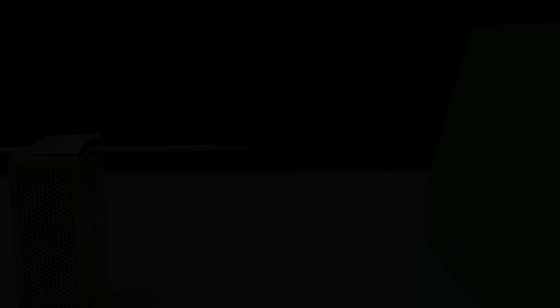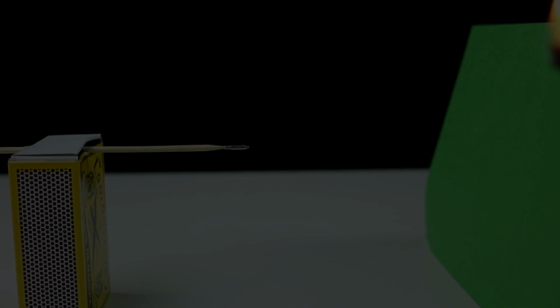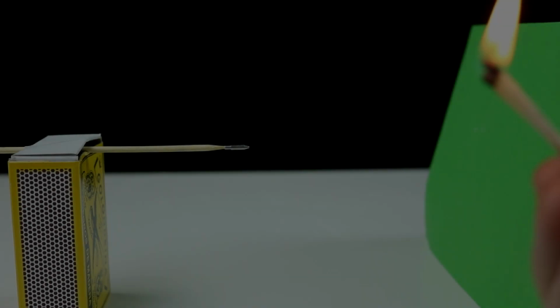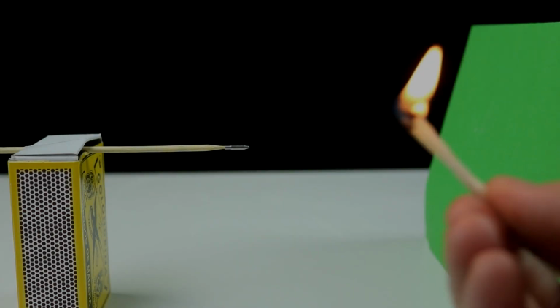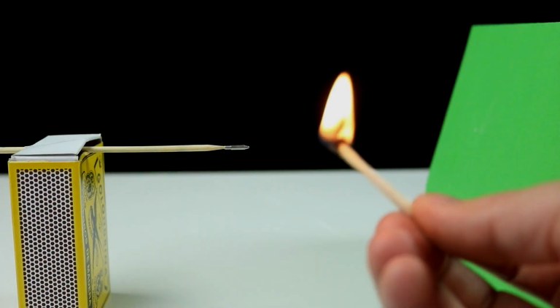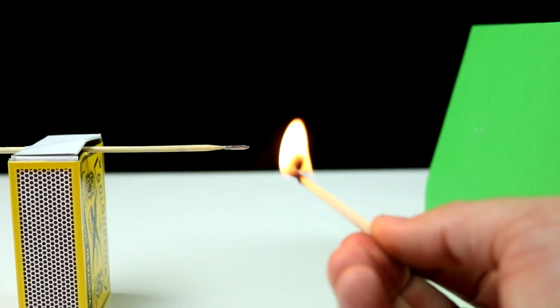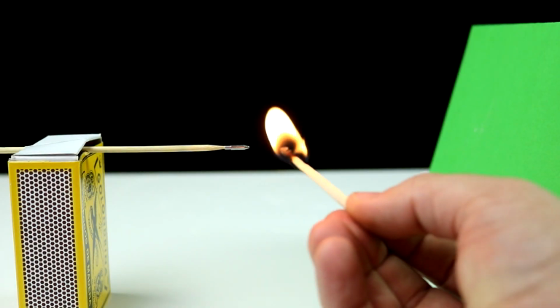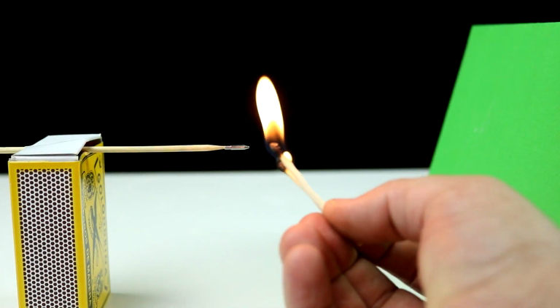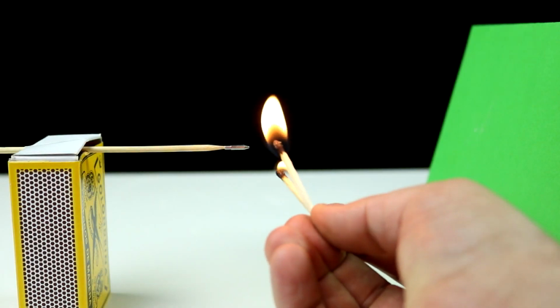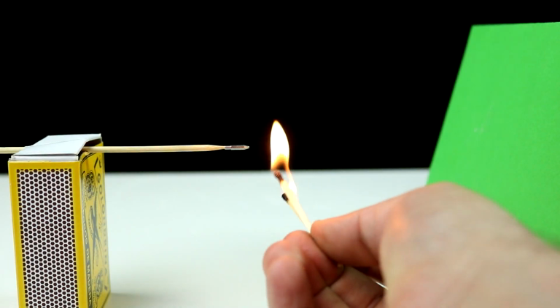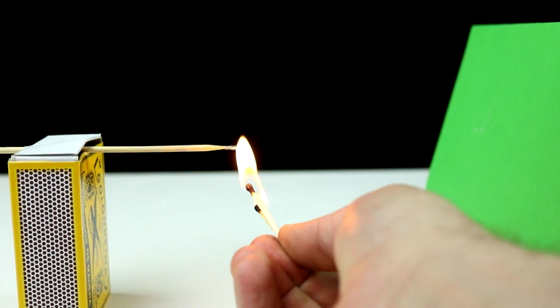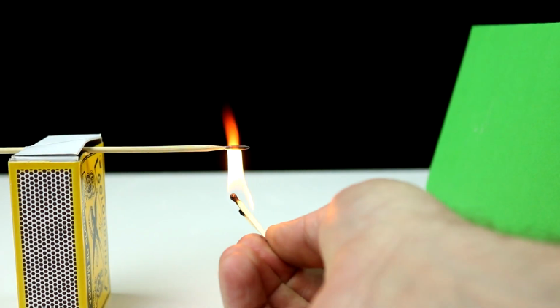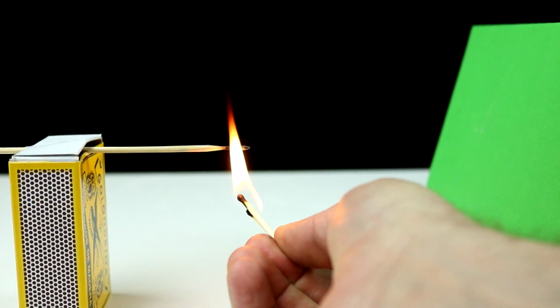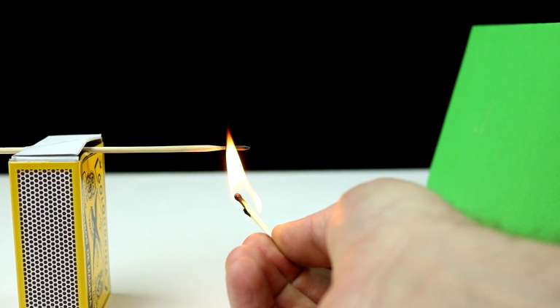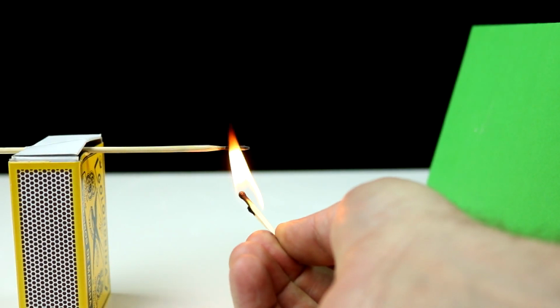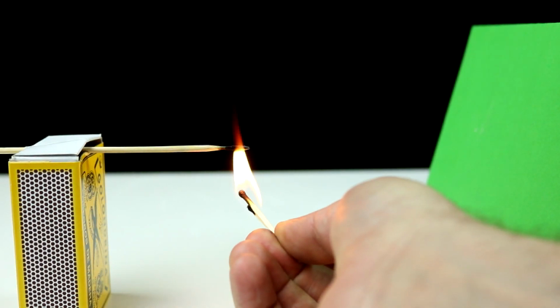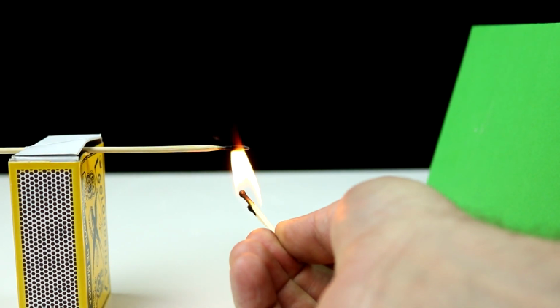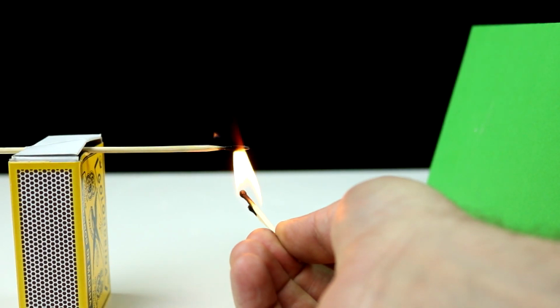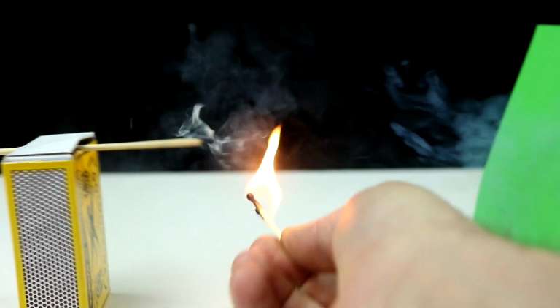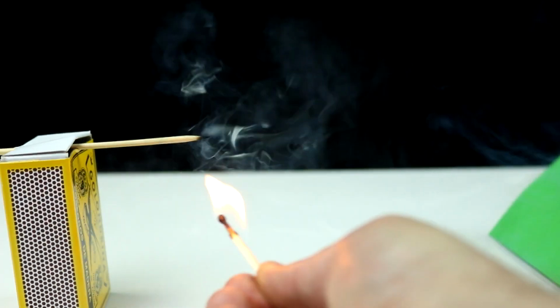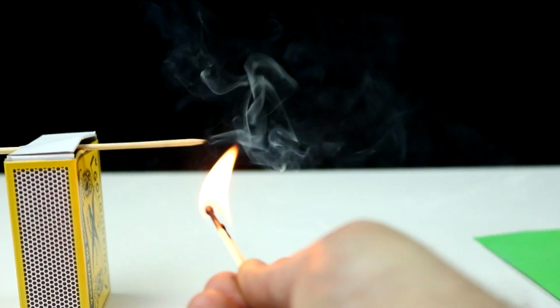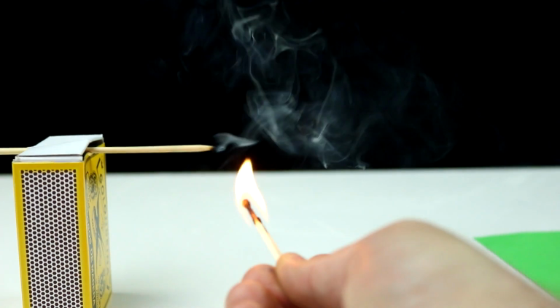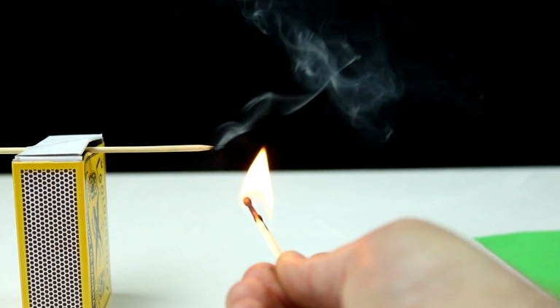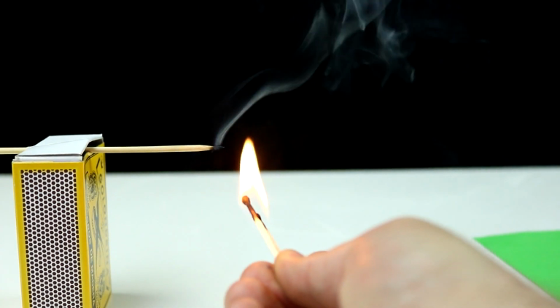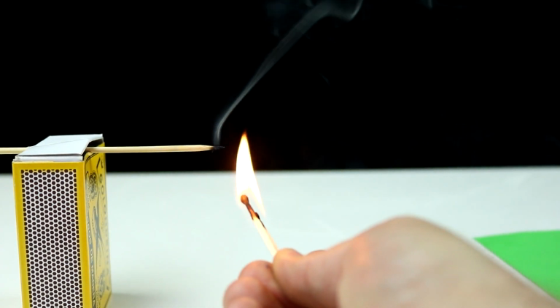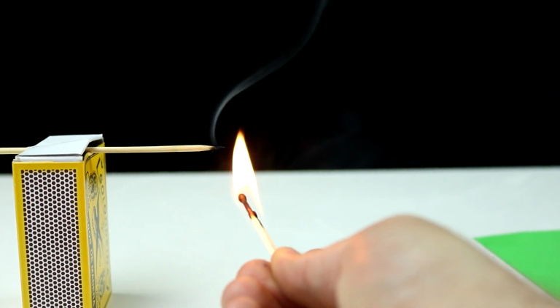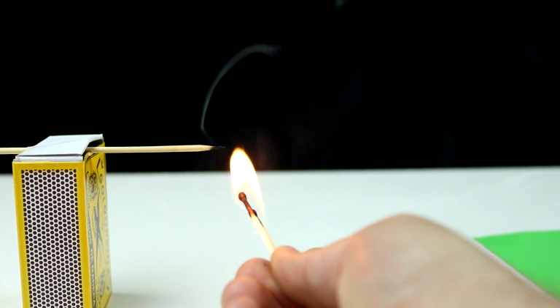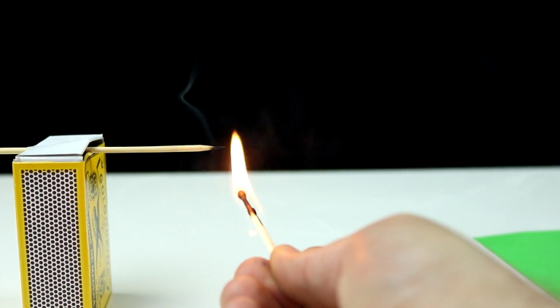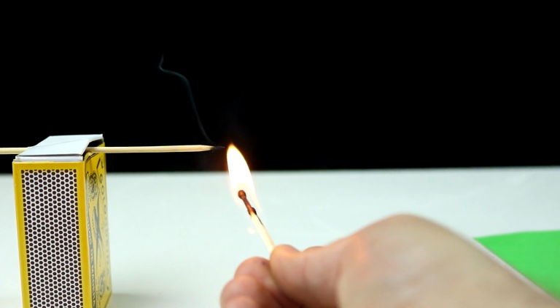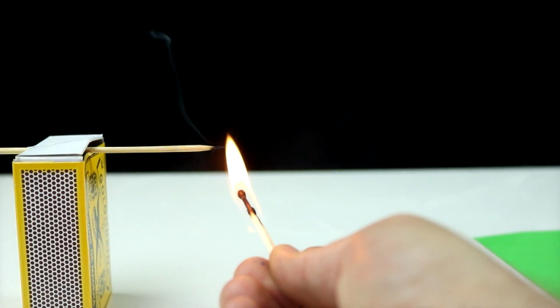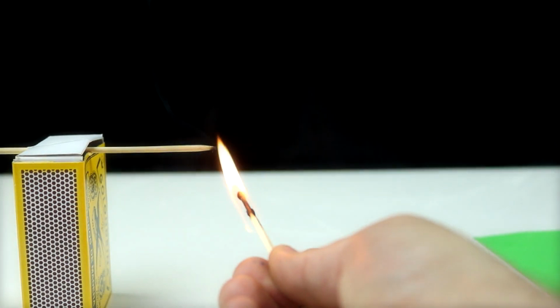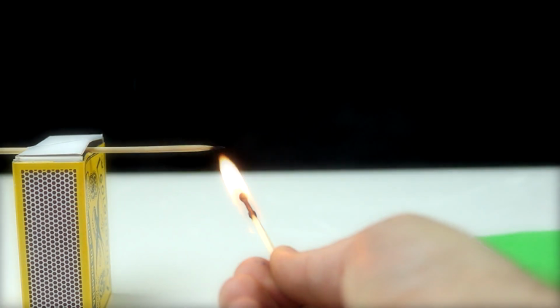Hello and welcome to One How To. On today's video we're going to make a matchstick pen go.